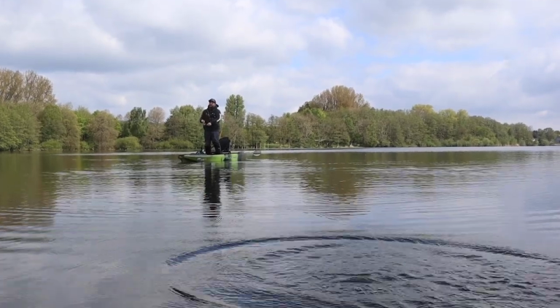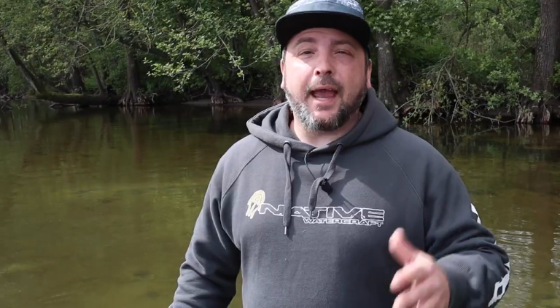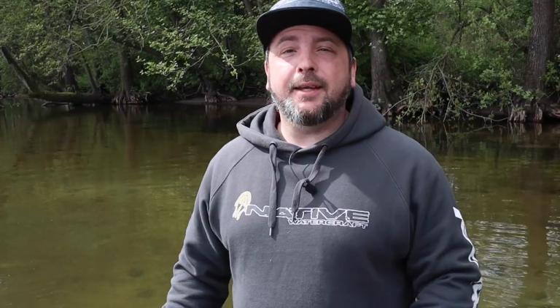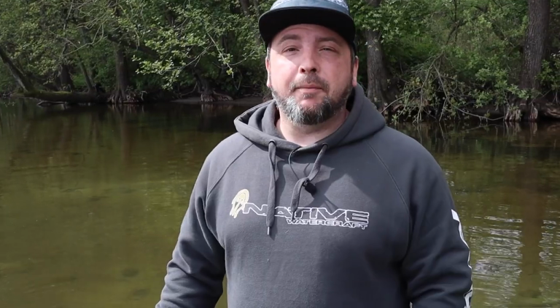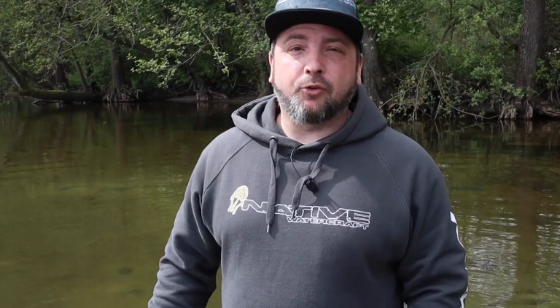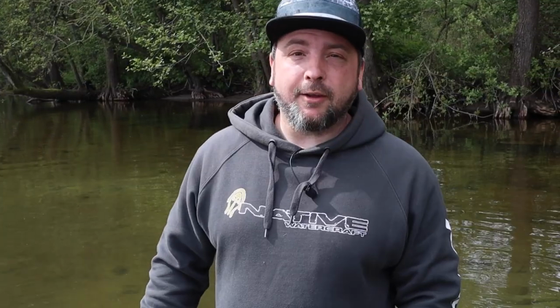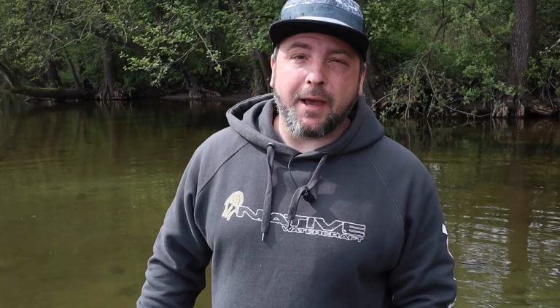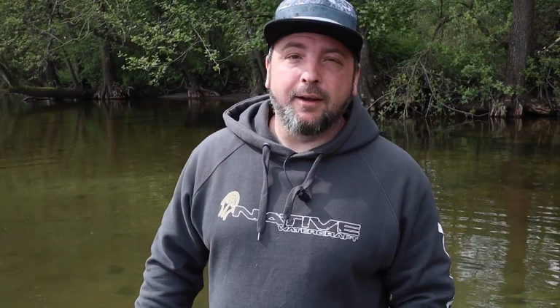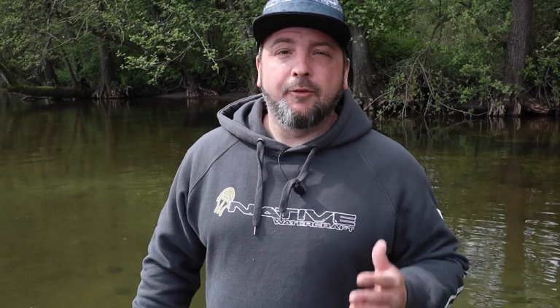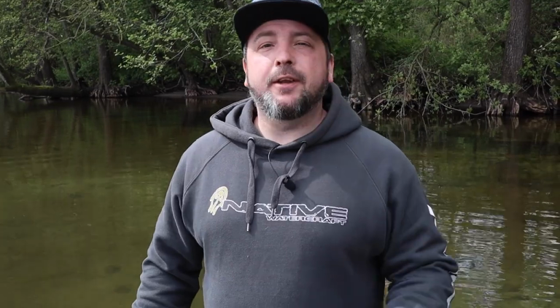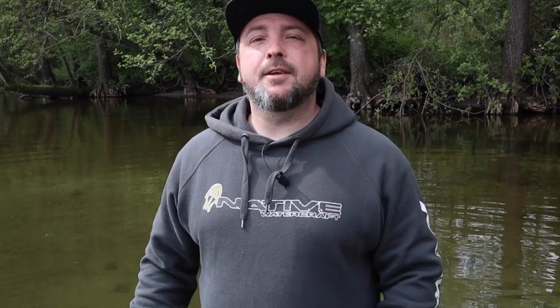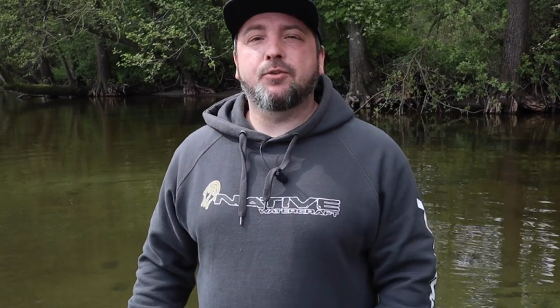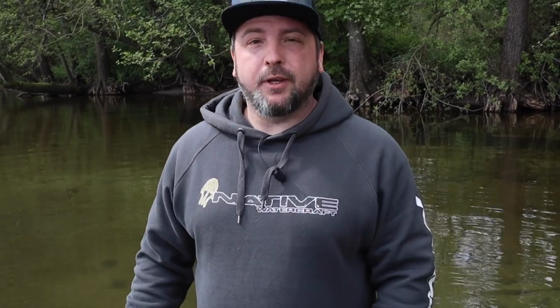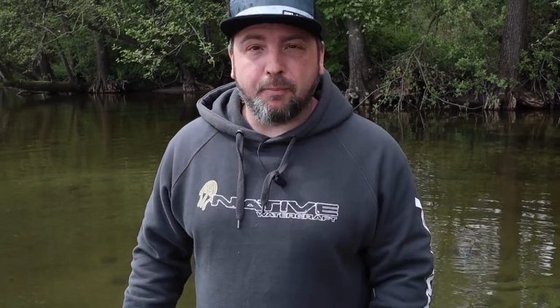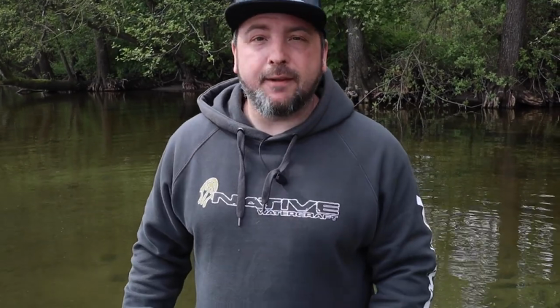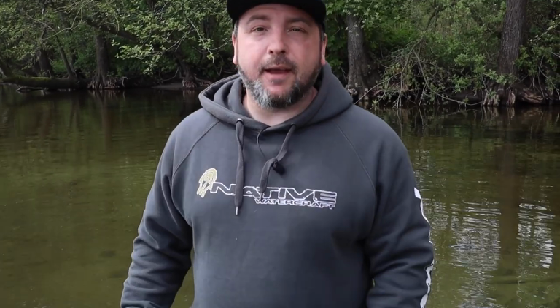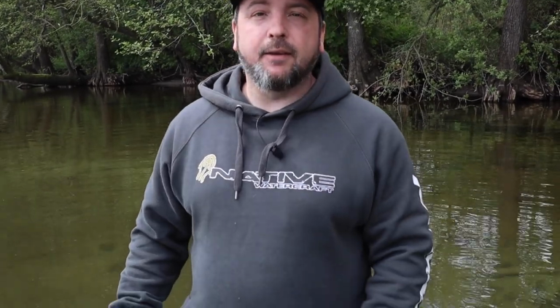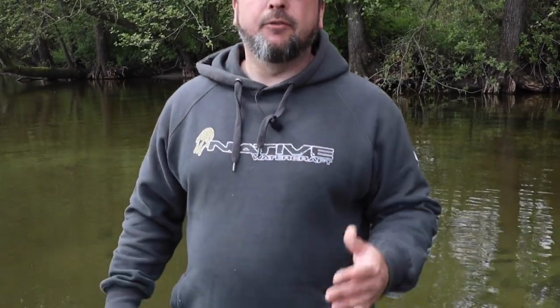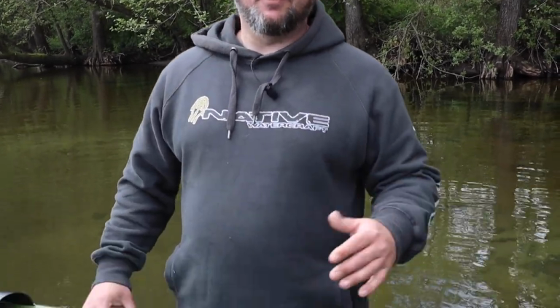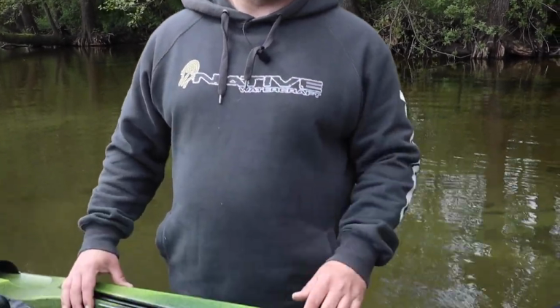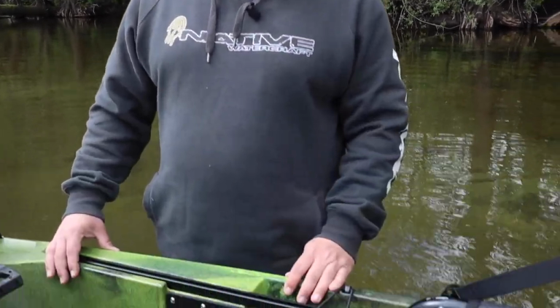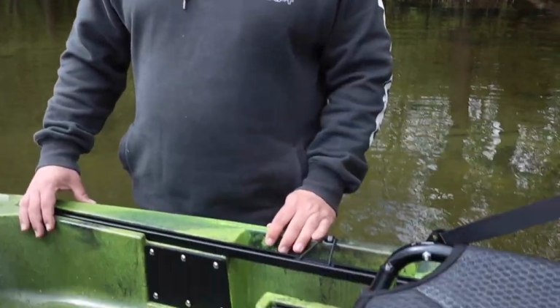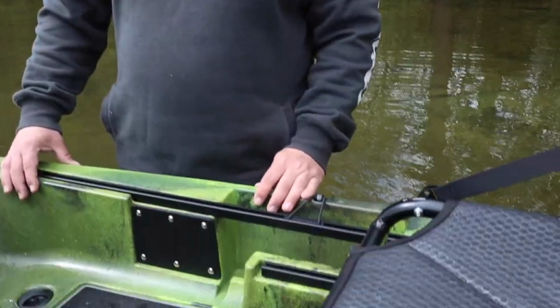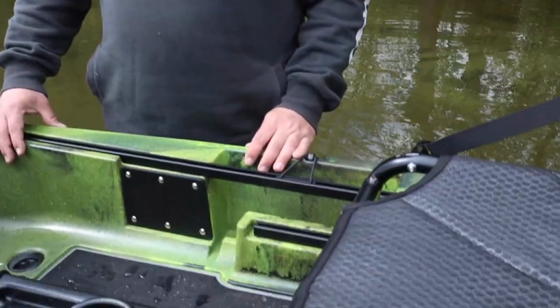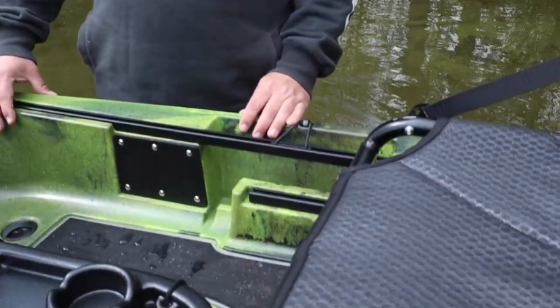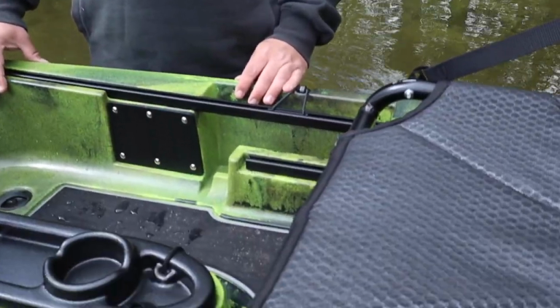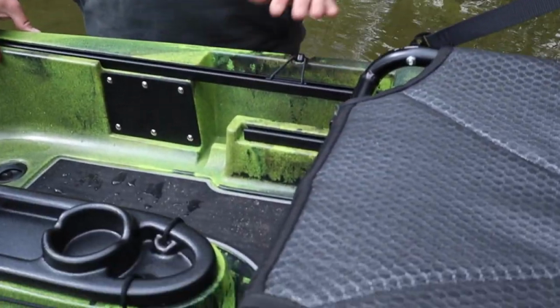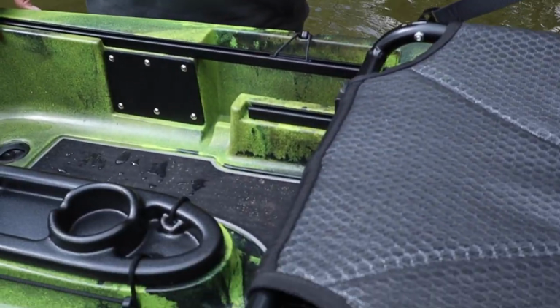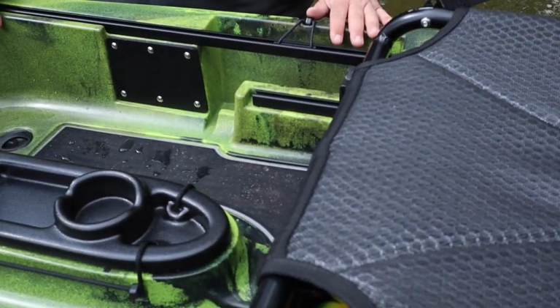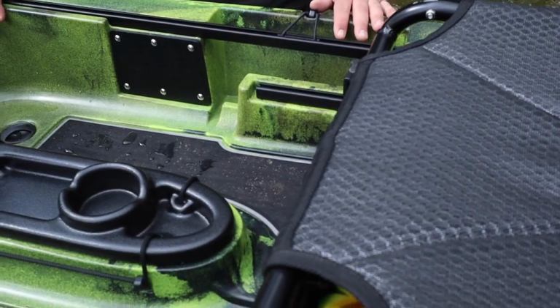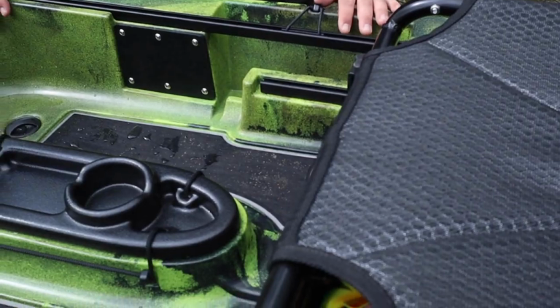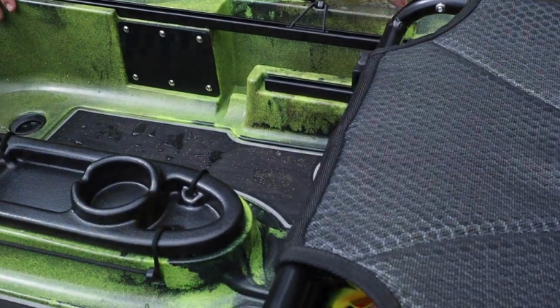Right next to the Electronics Panel you'll find, of course on both sides, the side slots for your medium-sized tackle boxes.